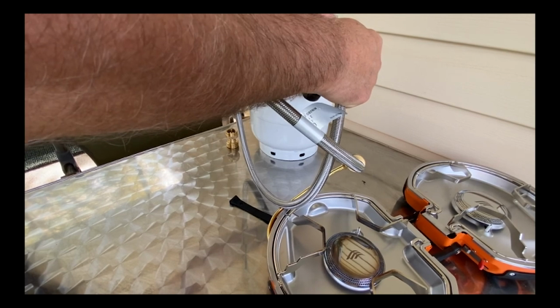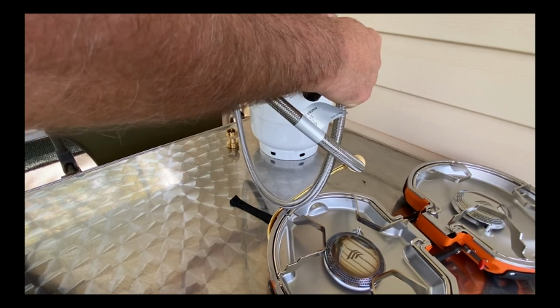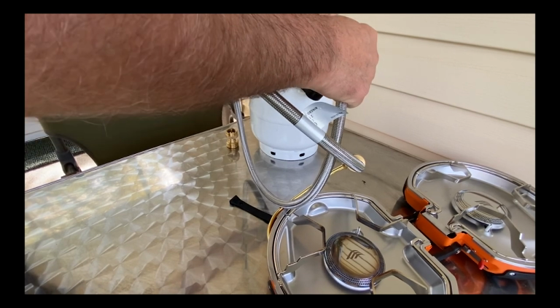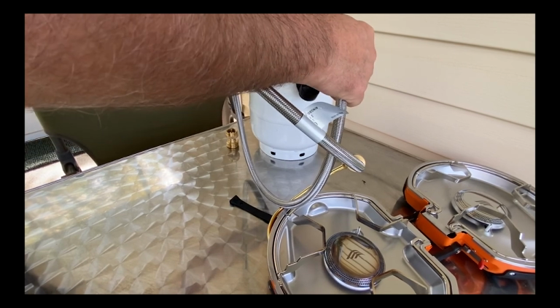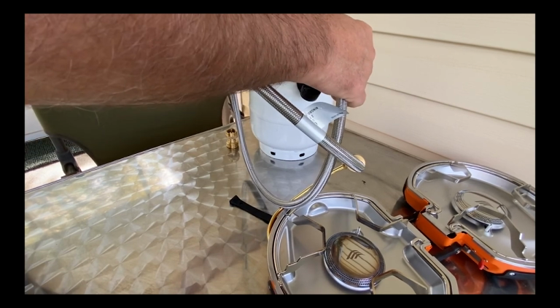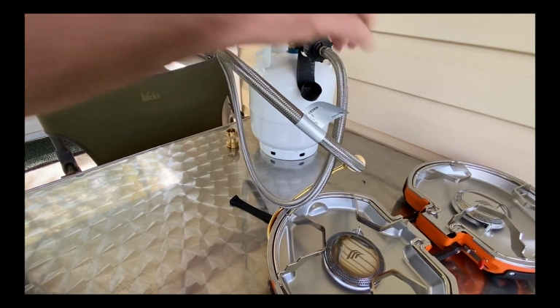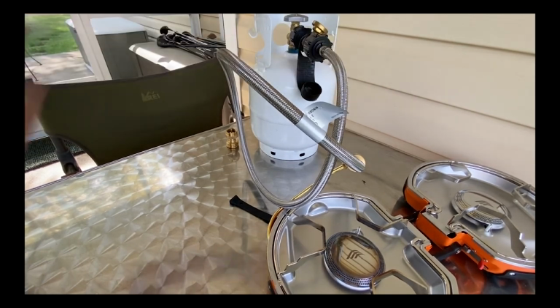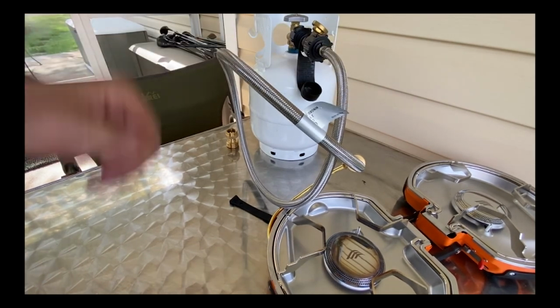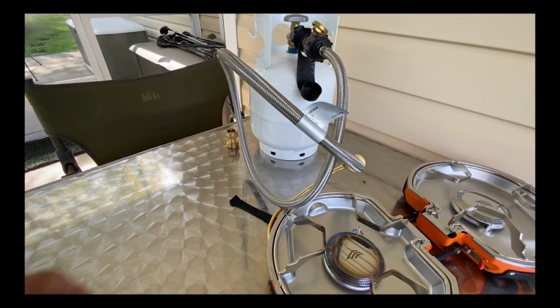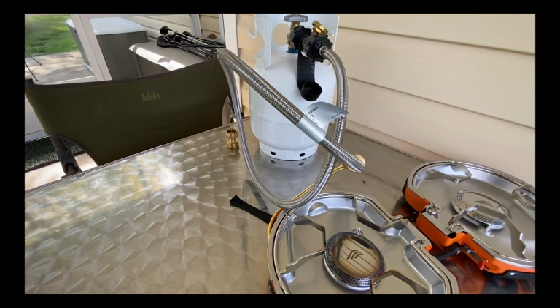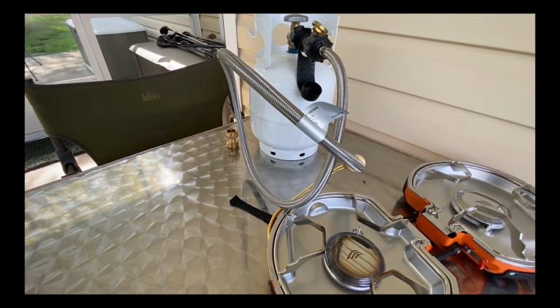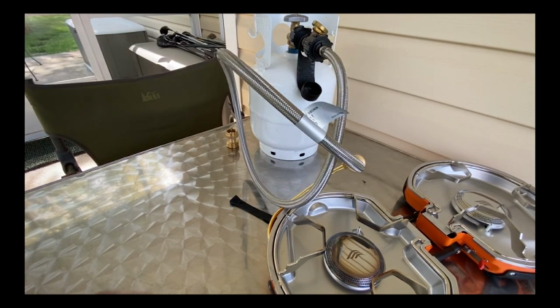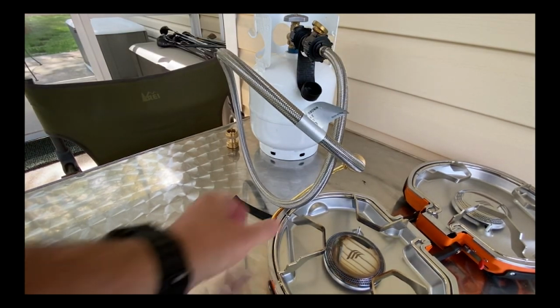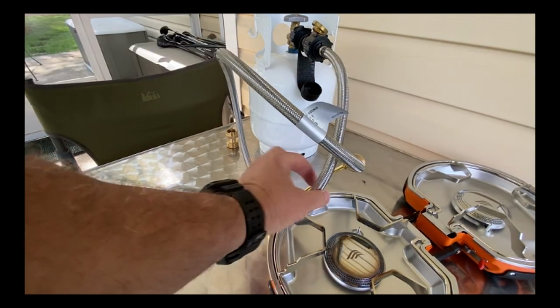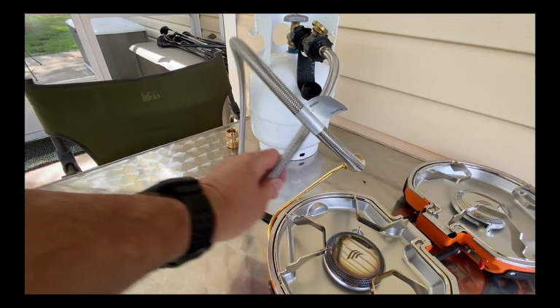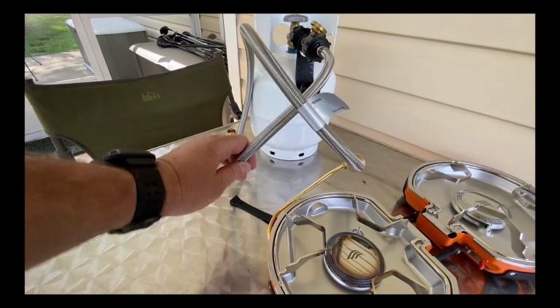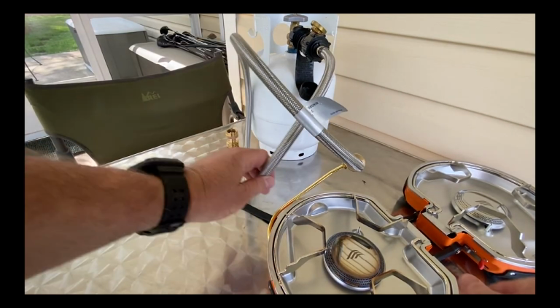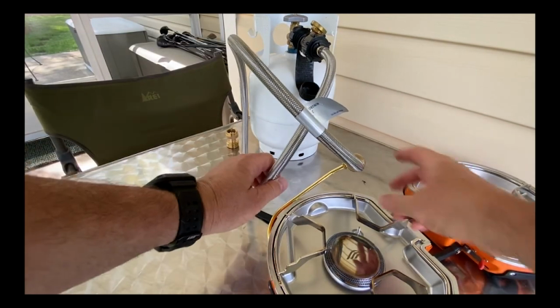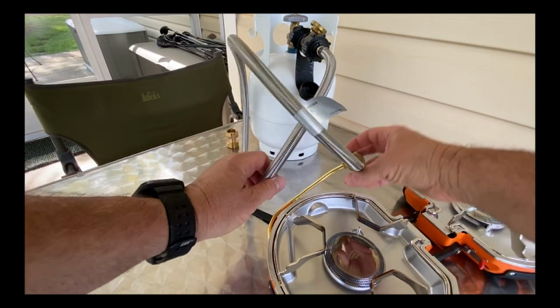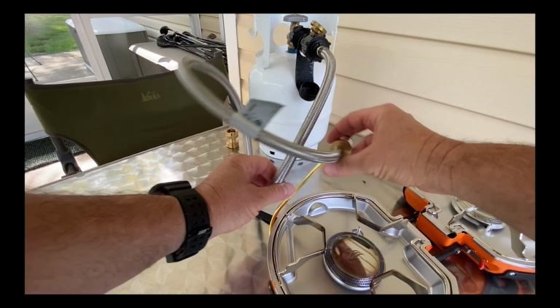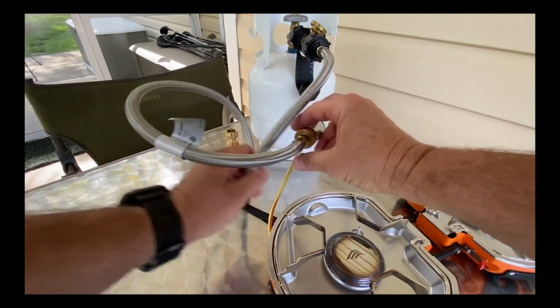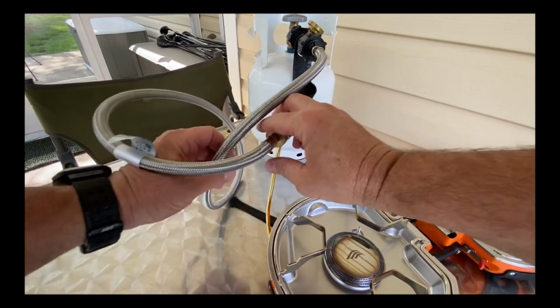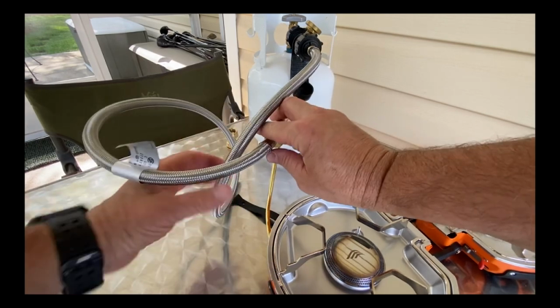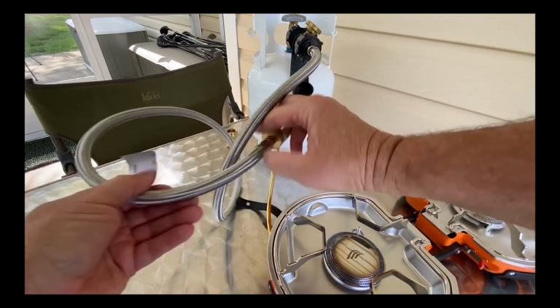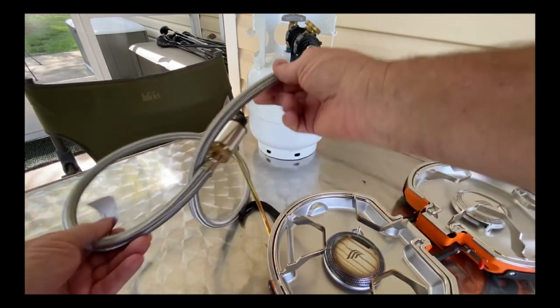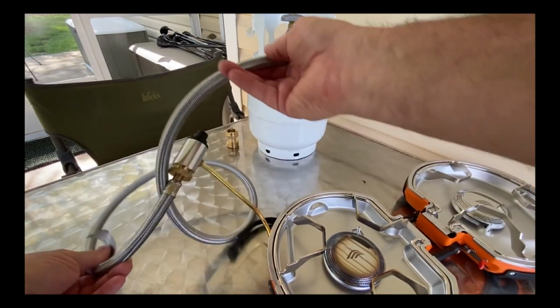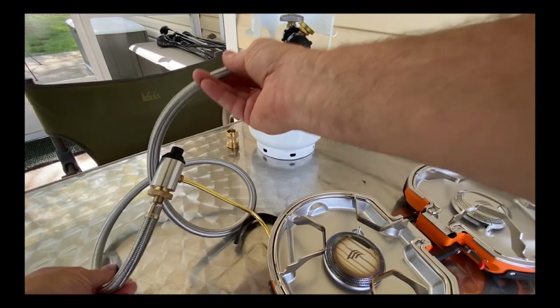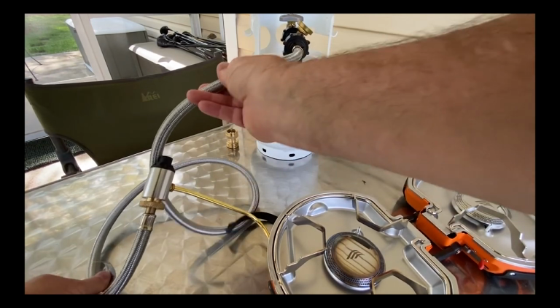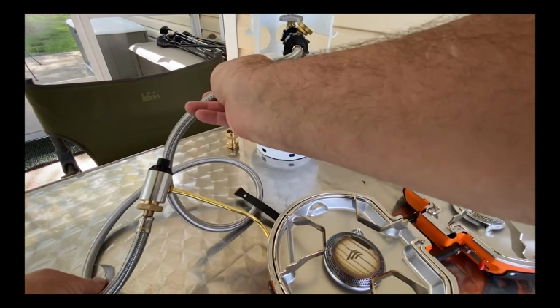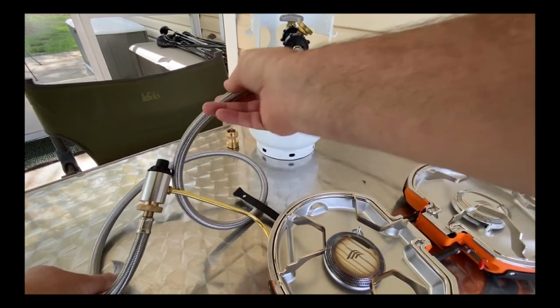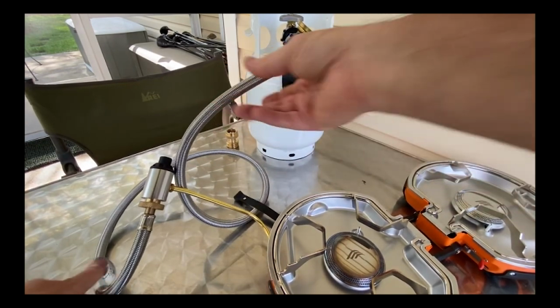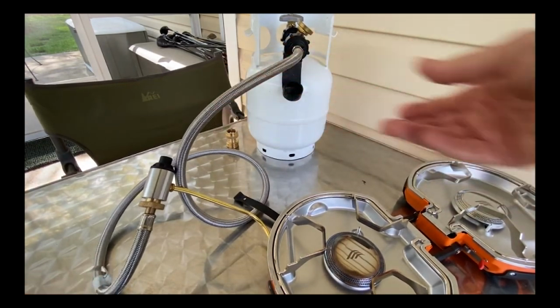Usually I'll set the propane off the table on the ground — that's really why I got the longer hose.